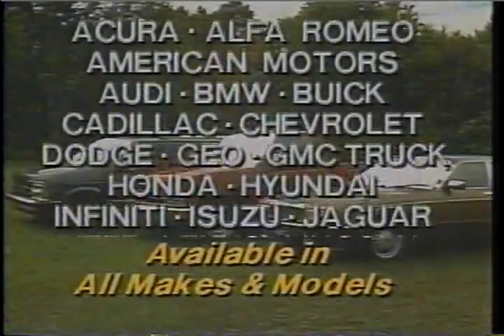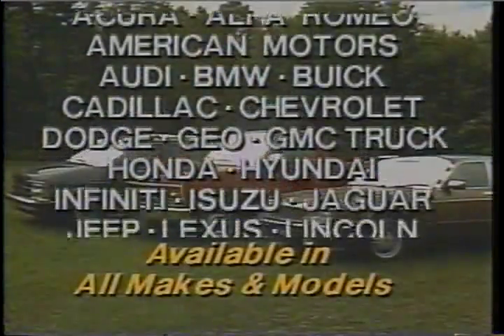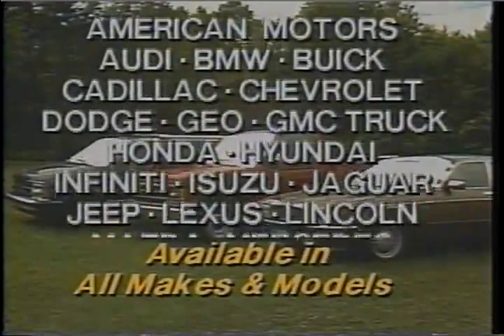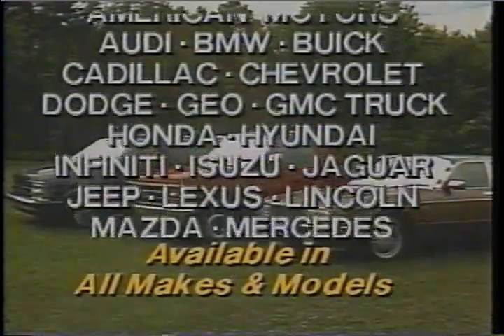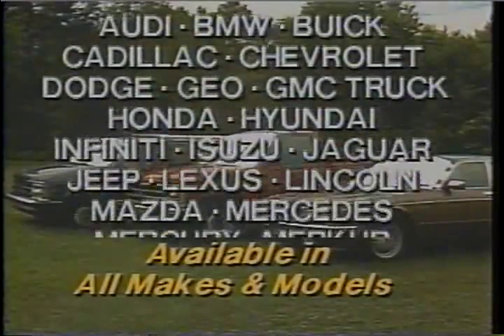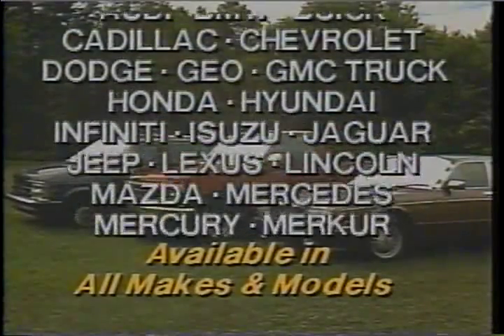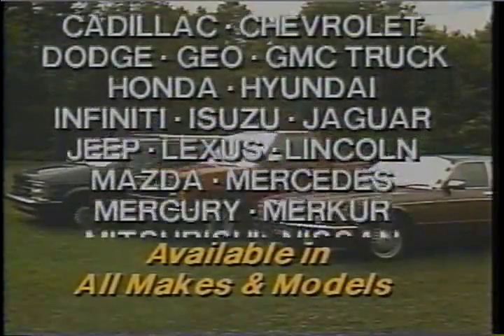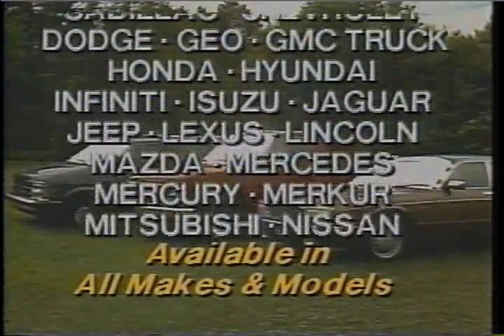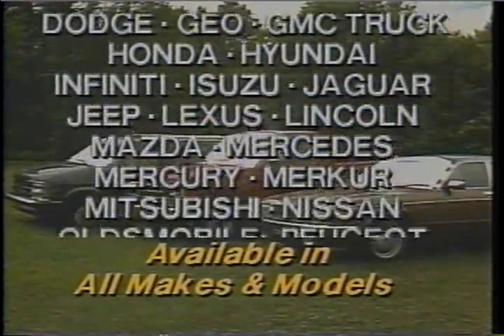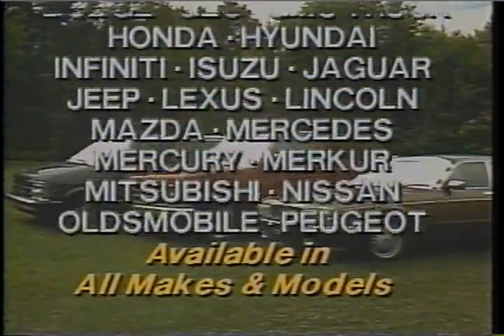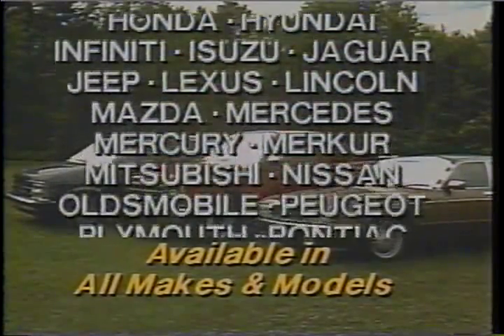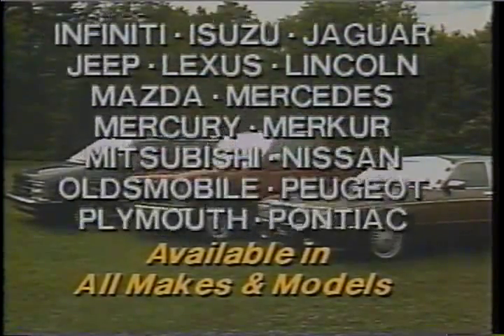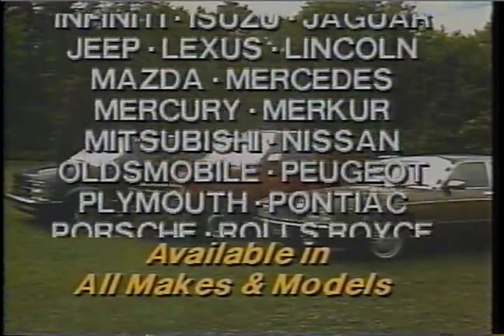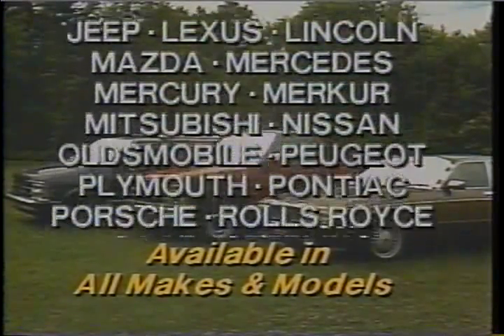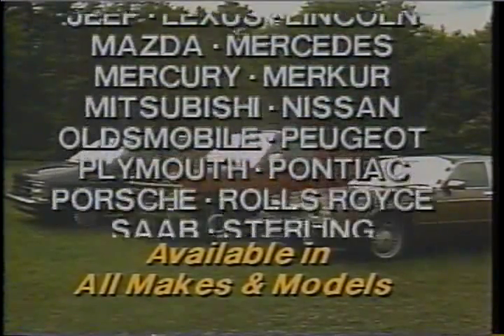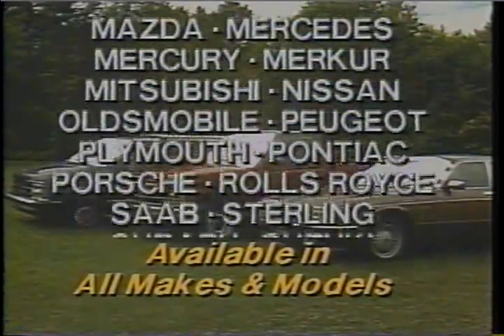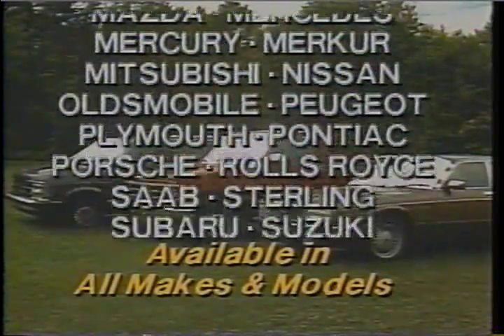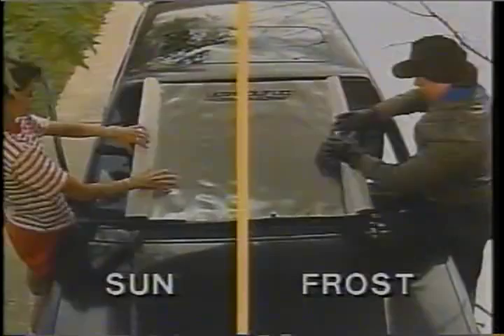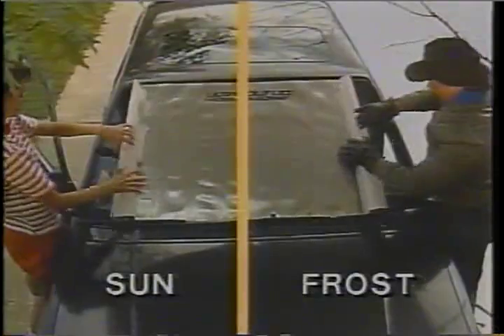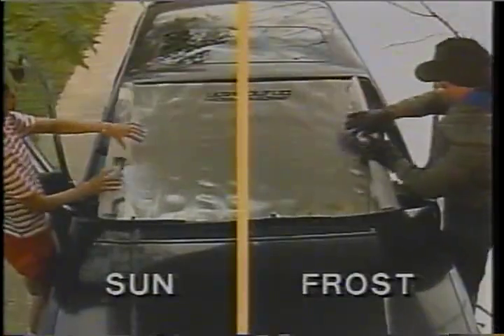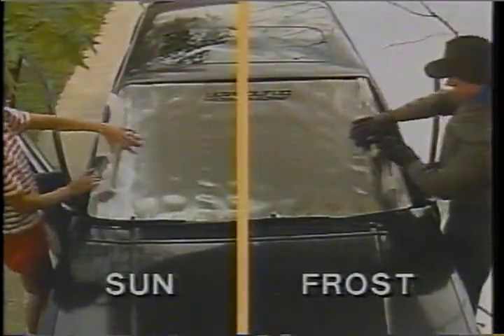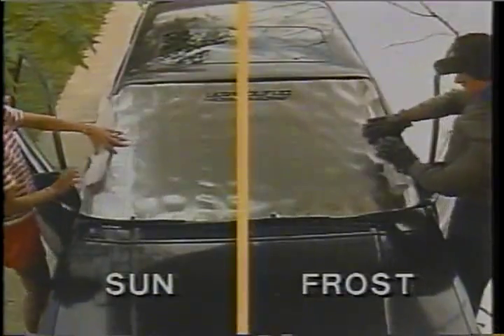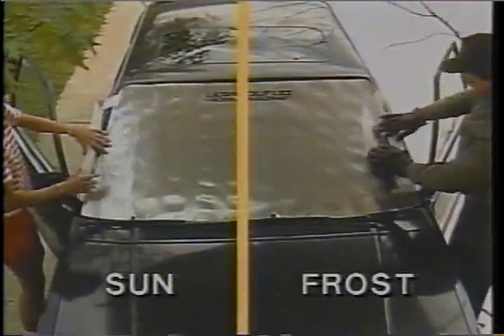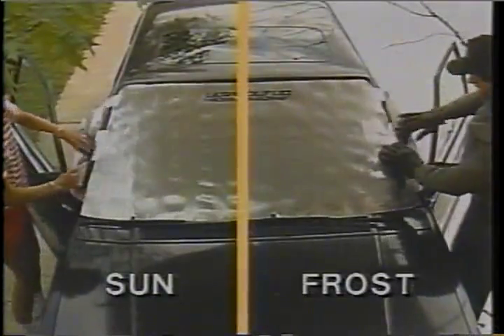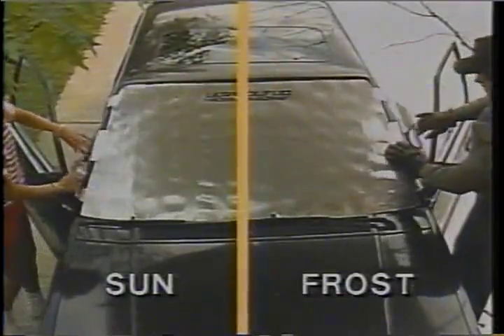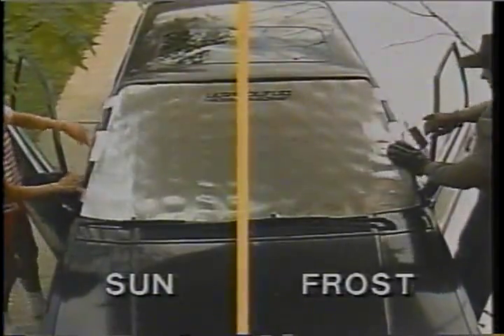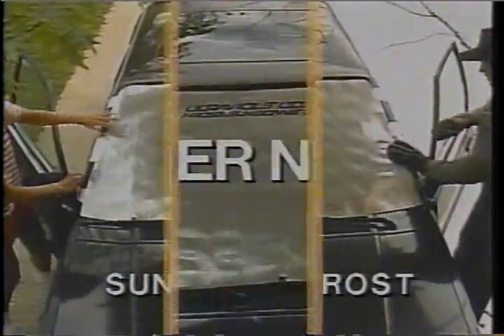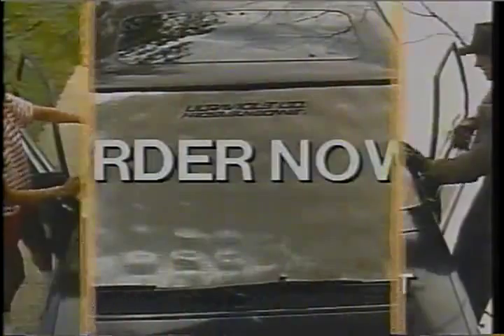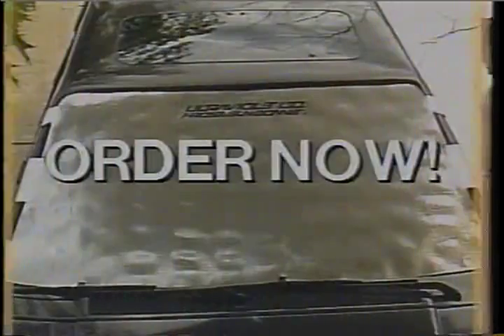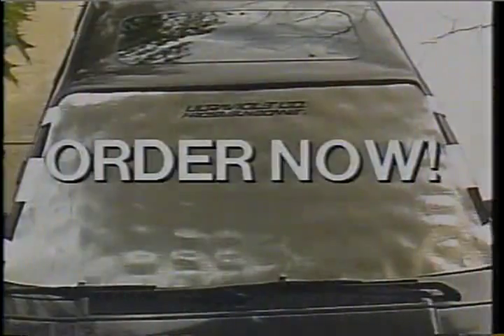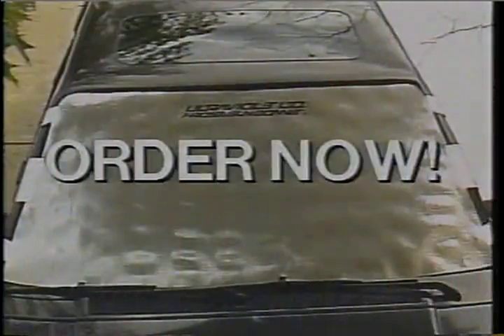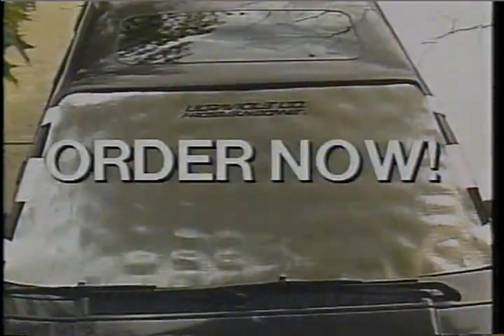Each bonnet is custom-made for the exact model of your car, truck, or van. You'll use it all year round. Order your bonnet now.